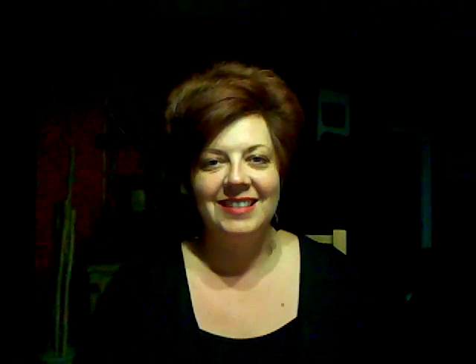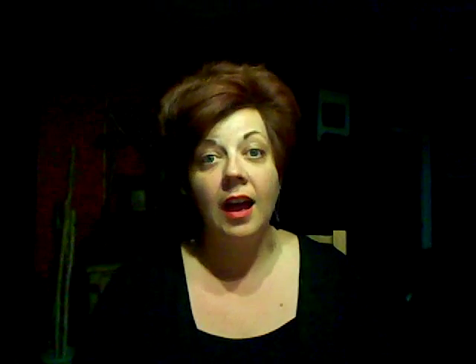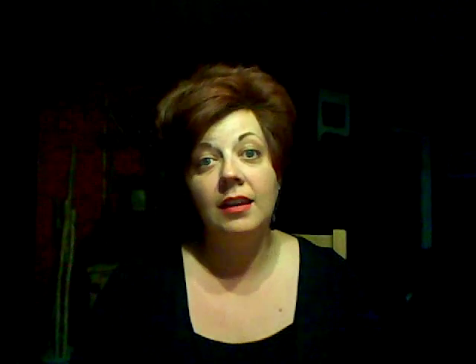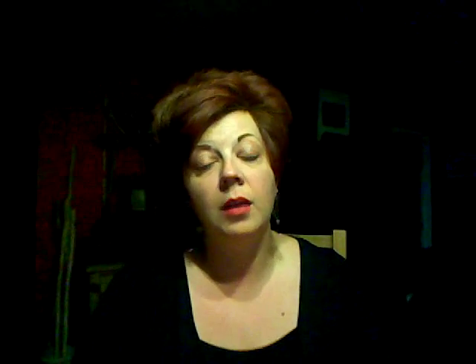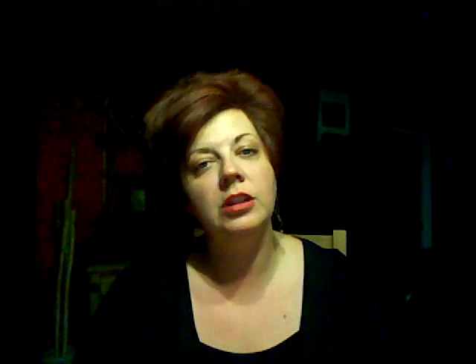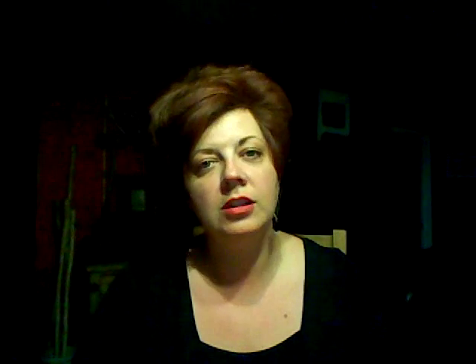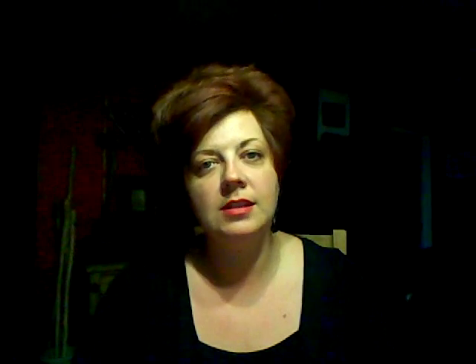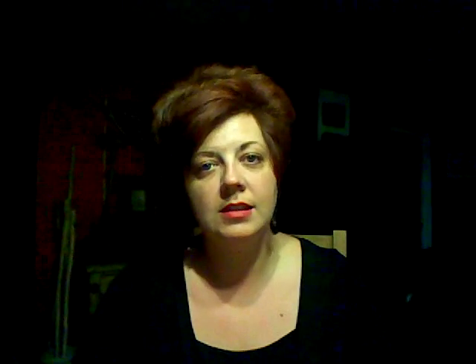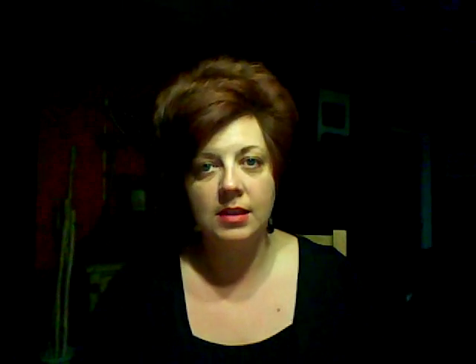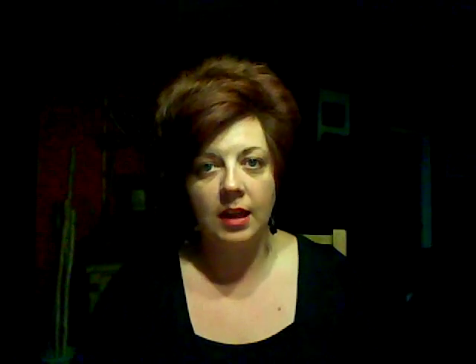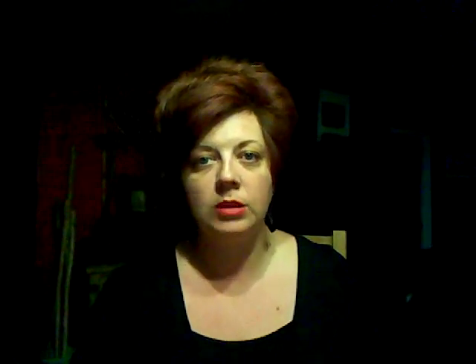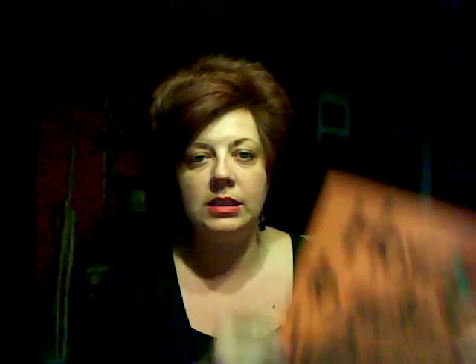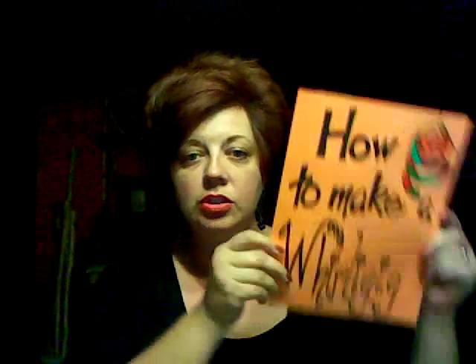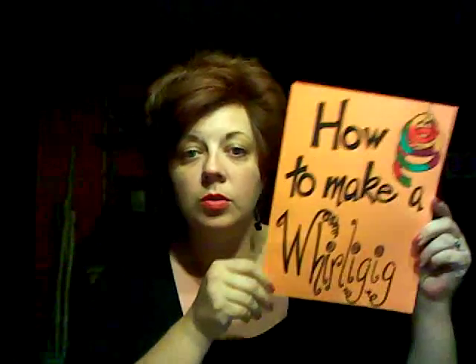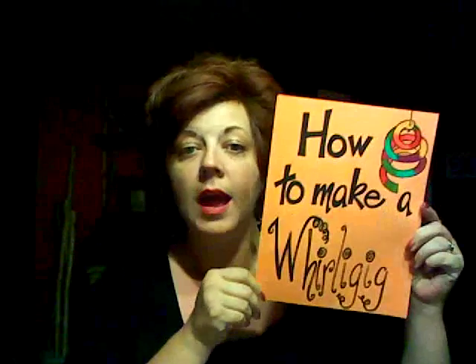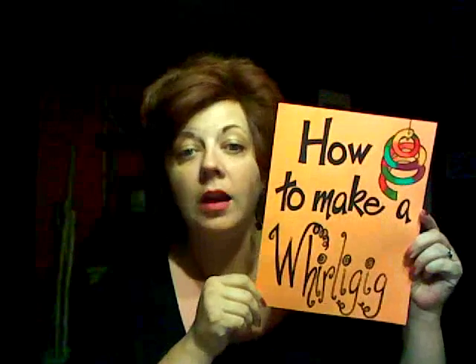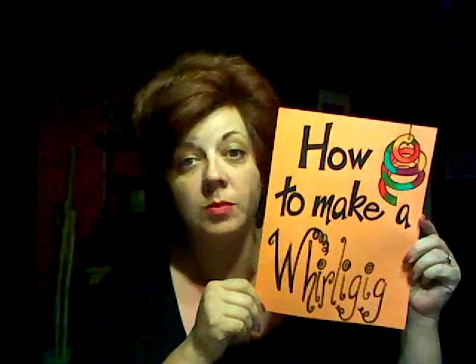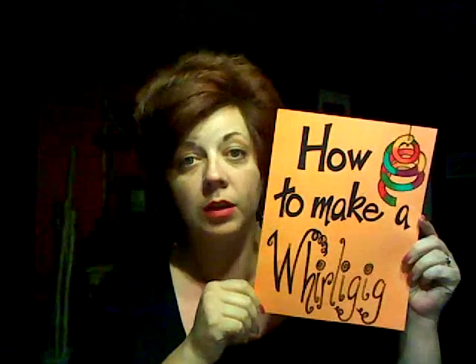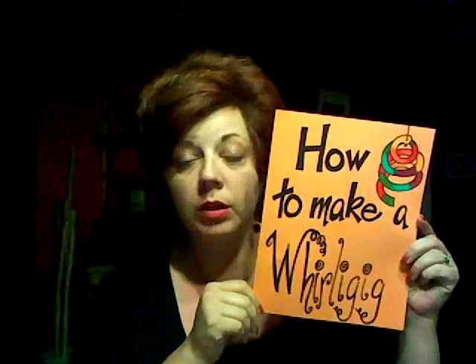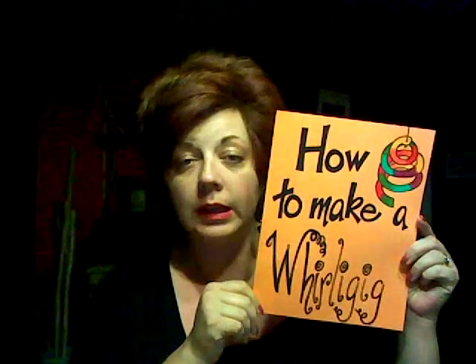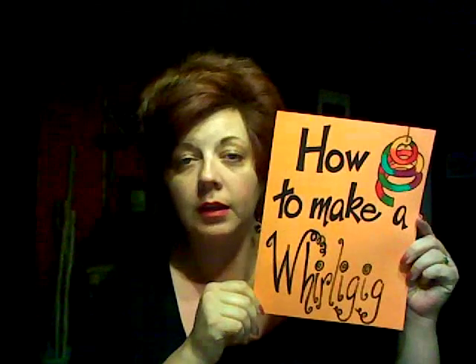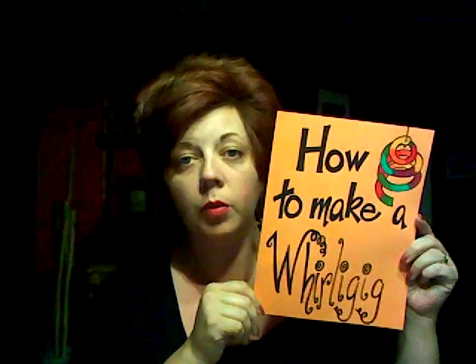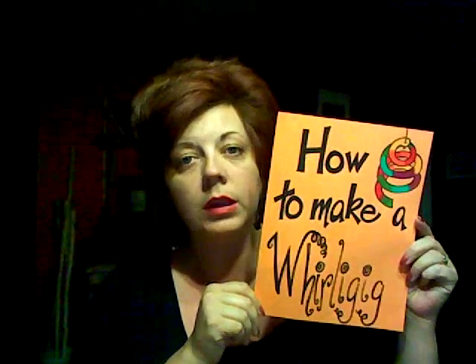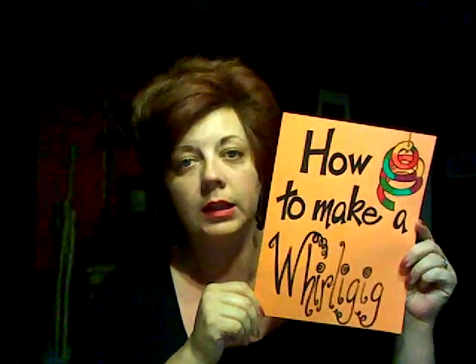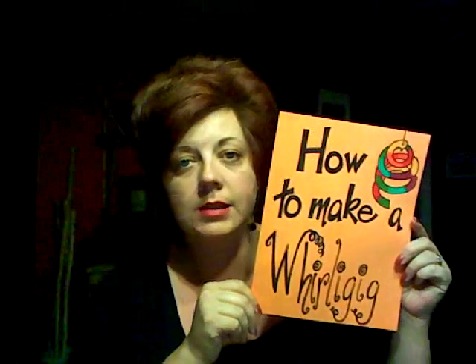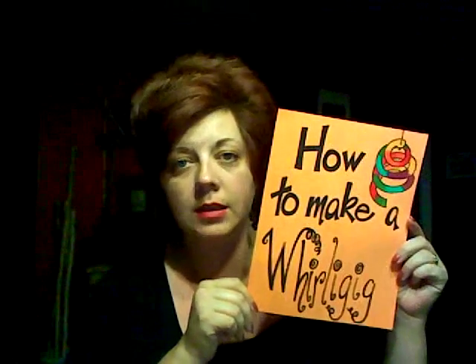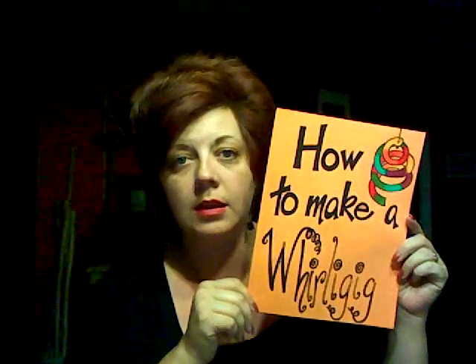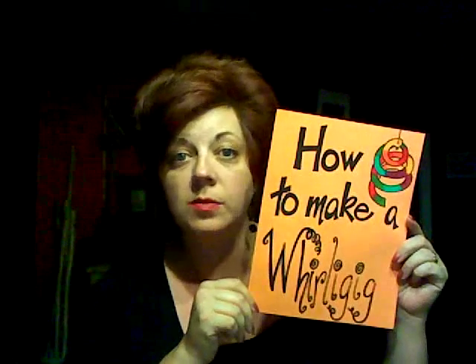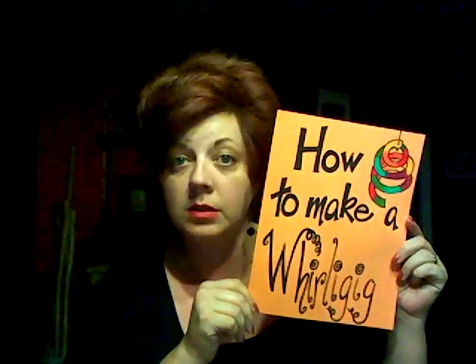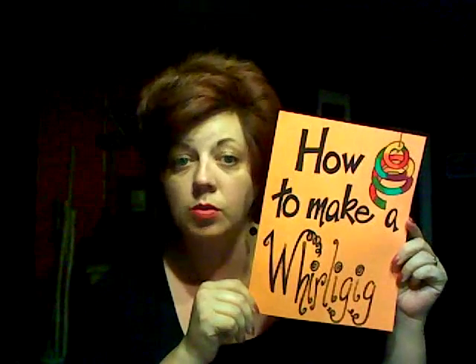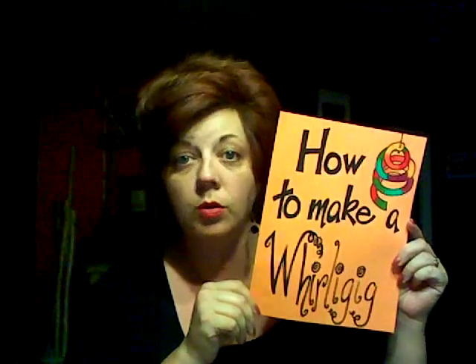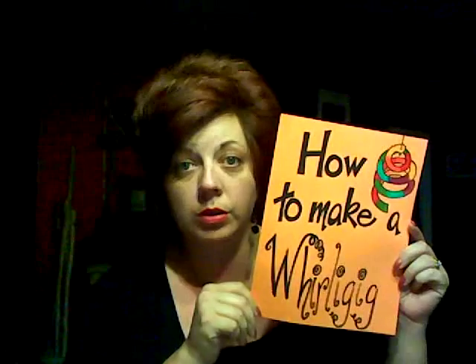Hi, I'm Greta Johnson and today I'm going to teach you how to make a whirligig. A whirligig is anything that spins or whirls.